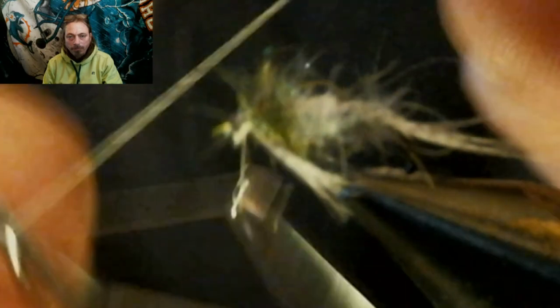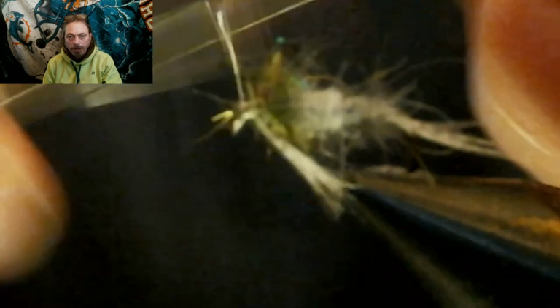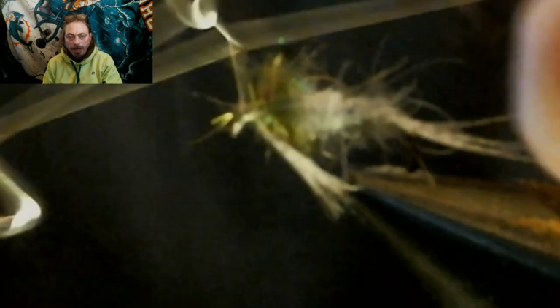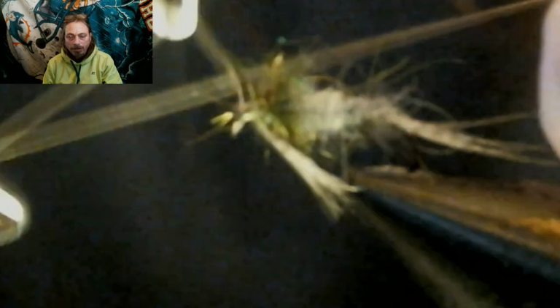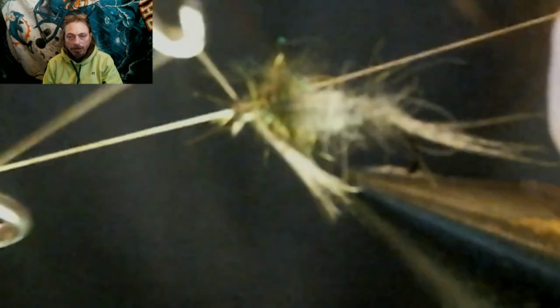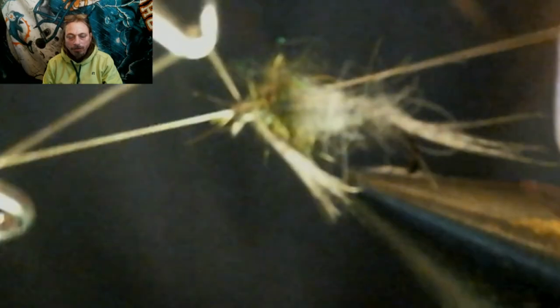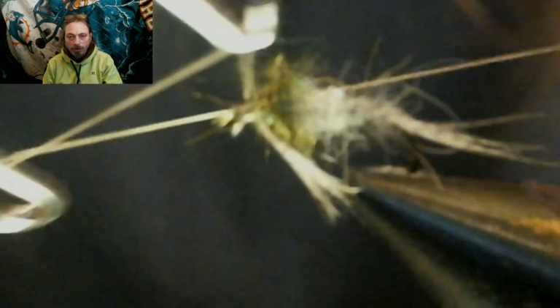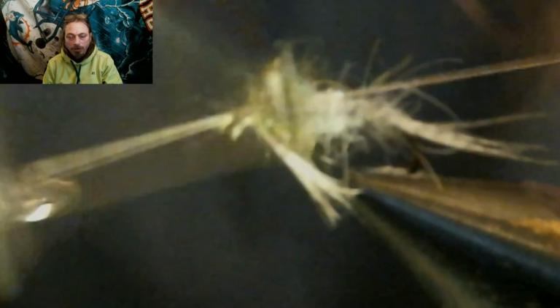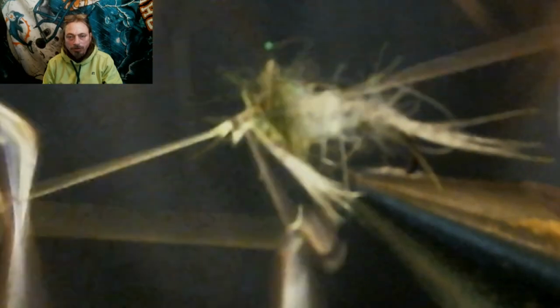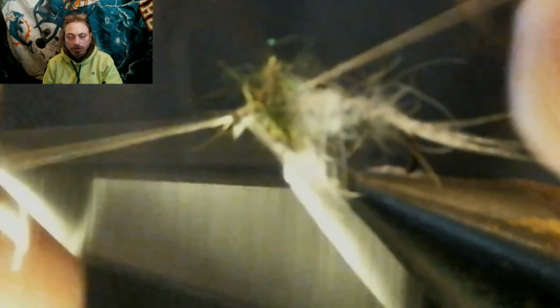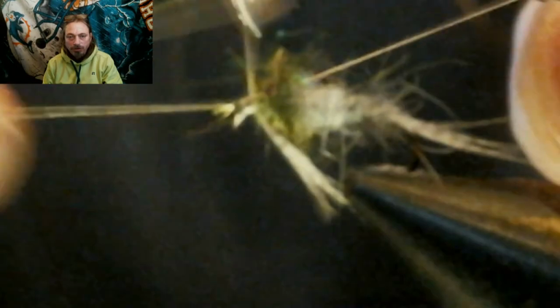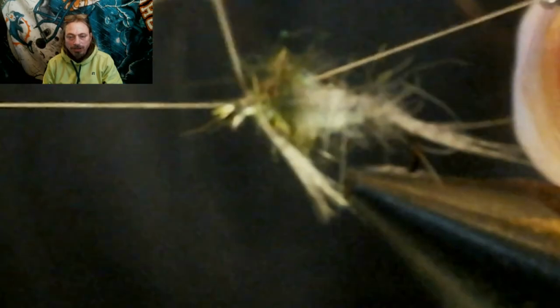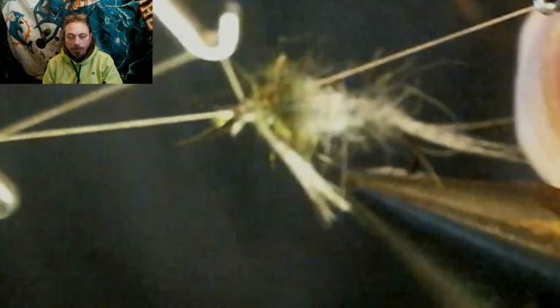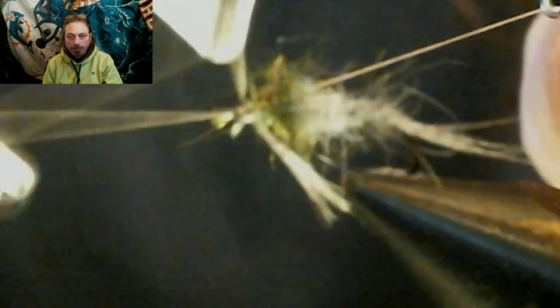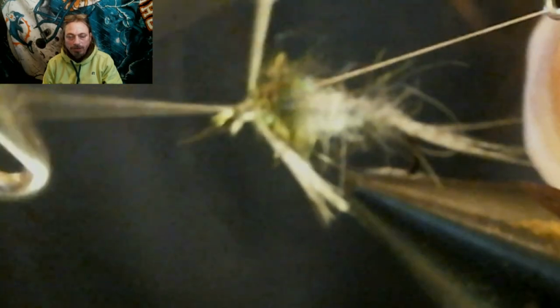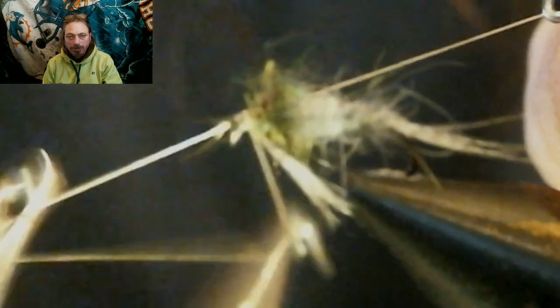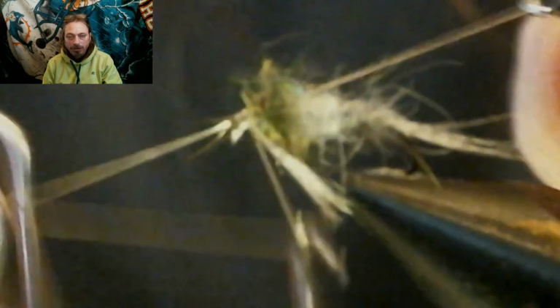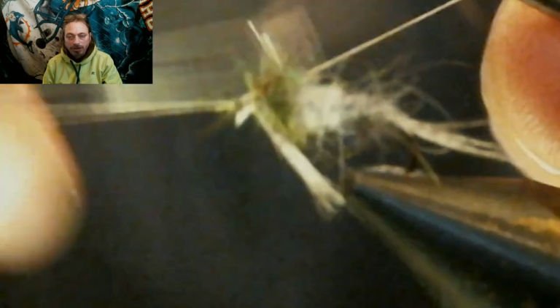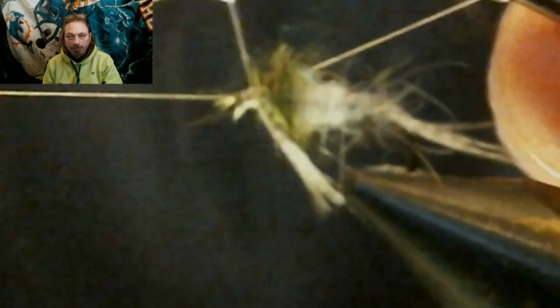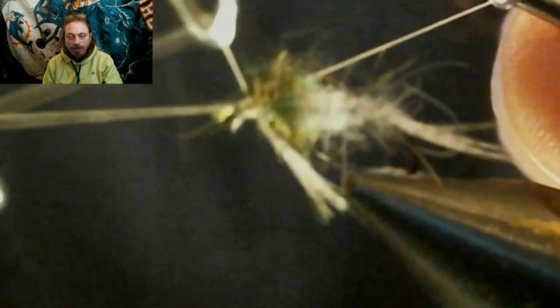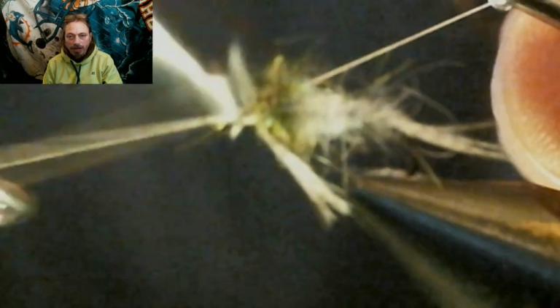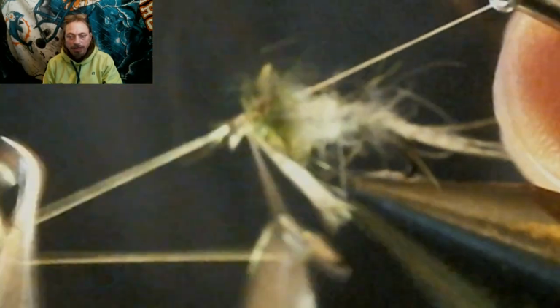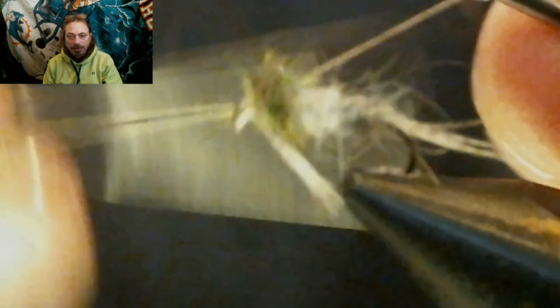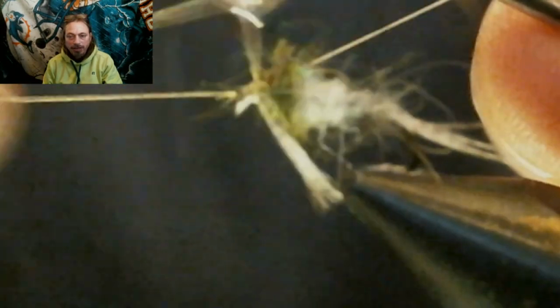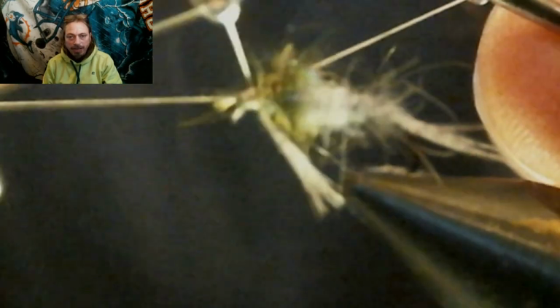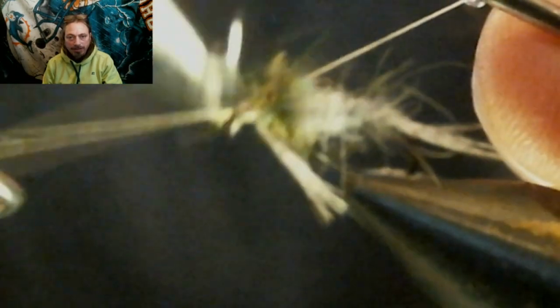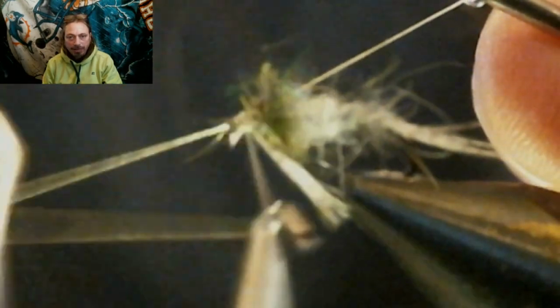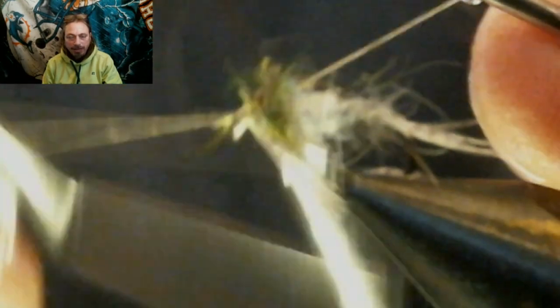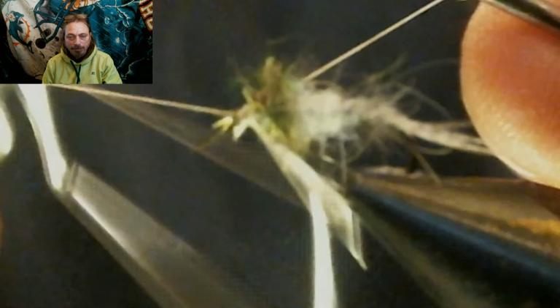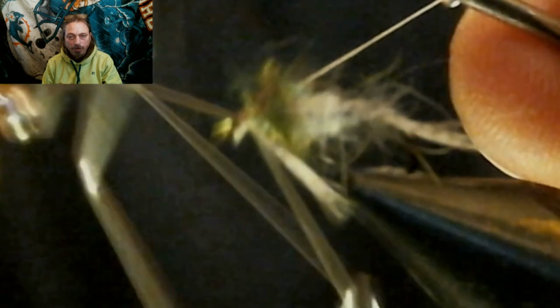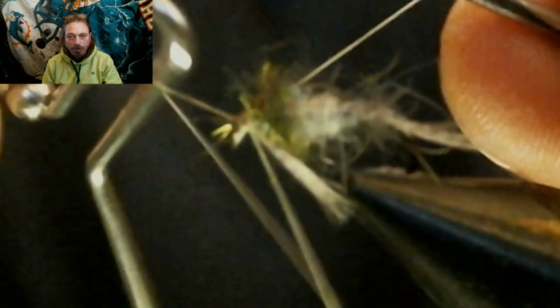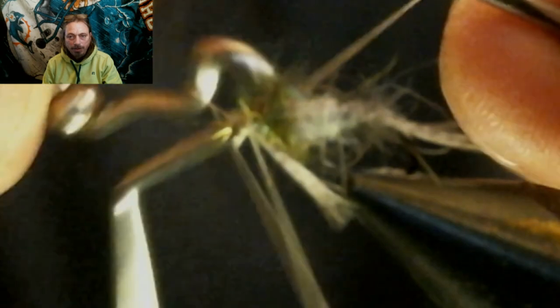You're going to throw two sets of whip finishes on this fly, head cemented if you want.